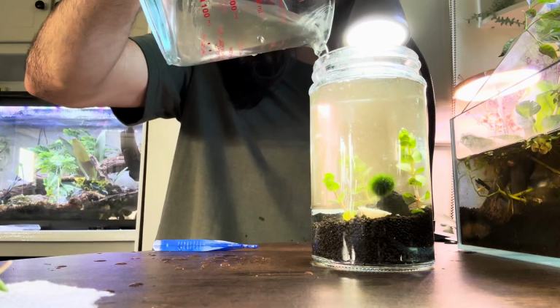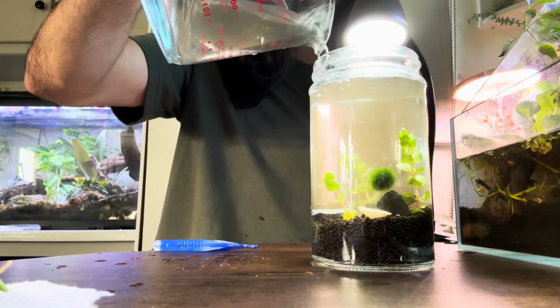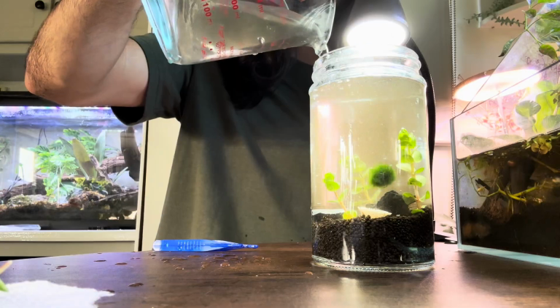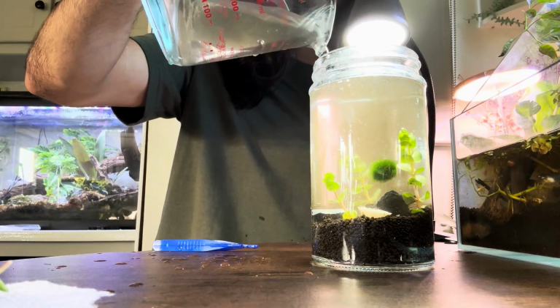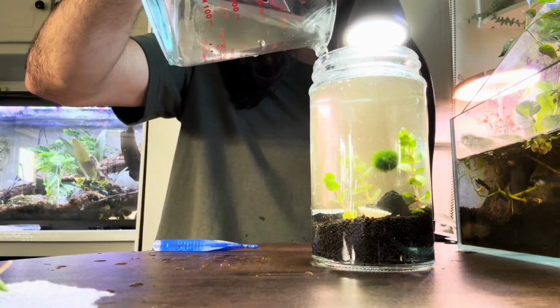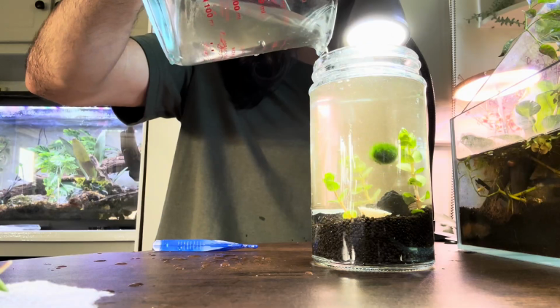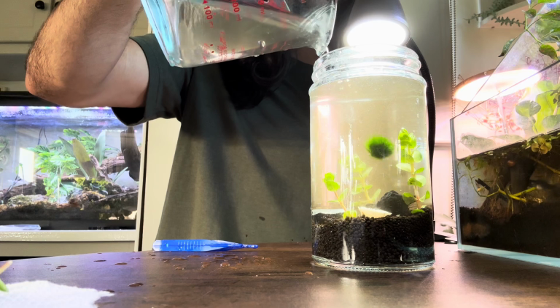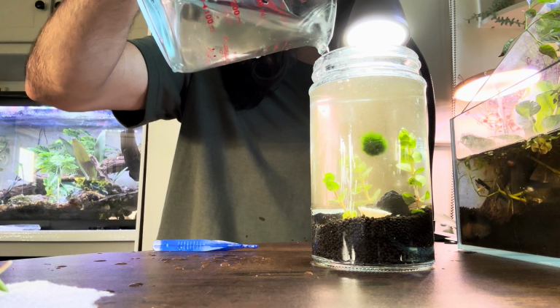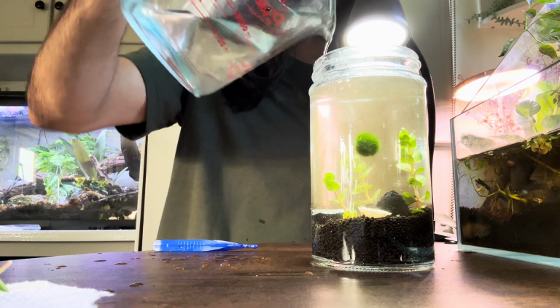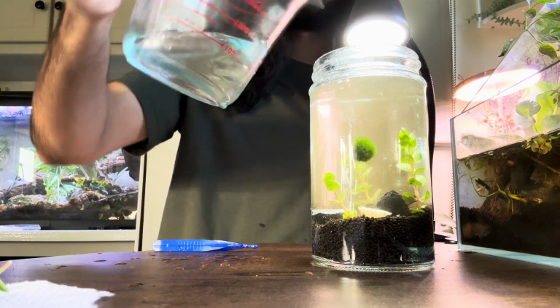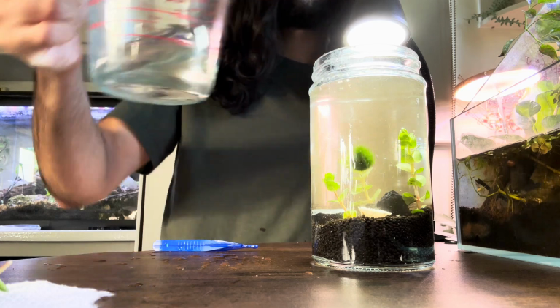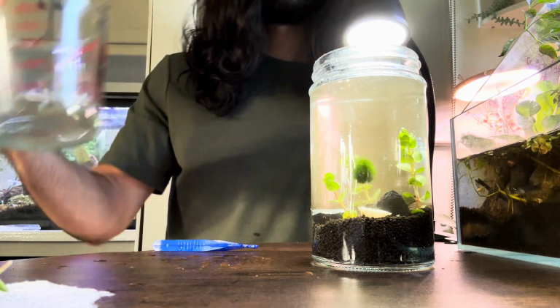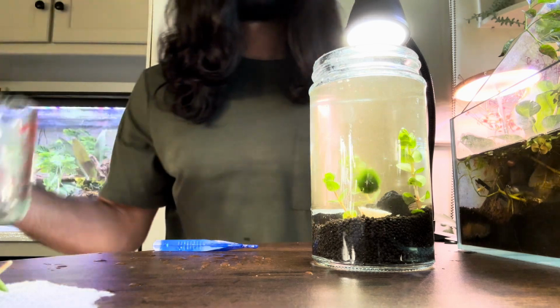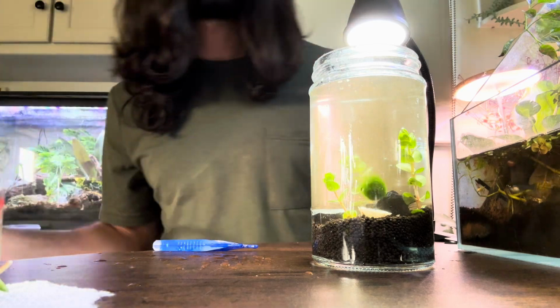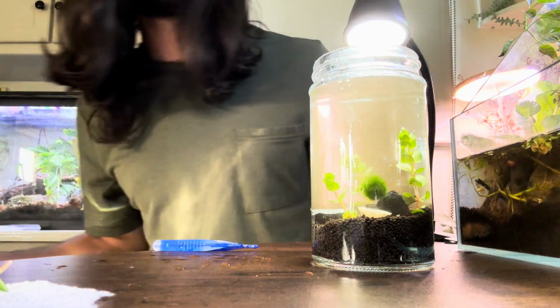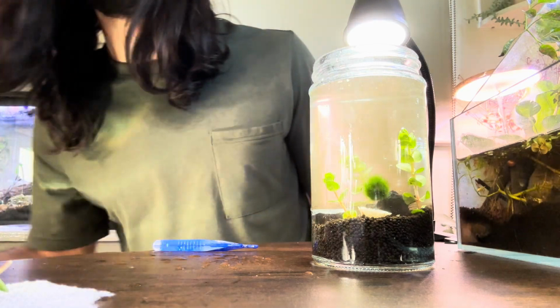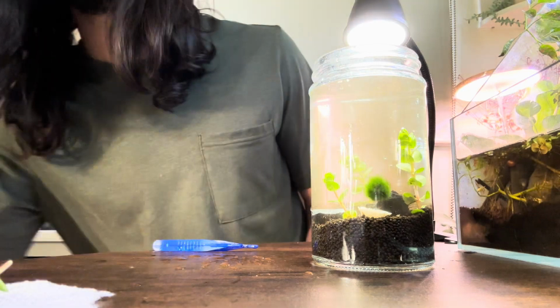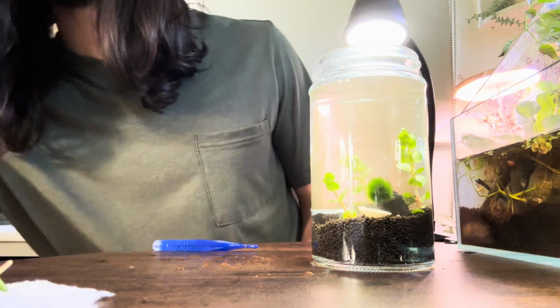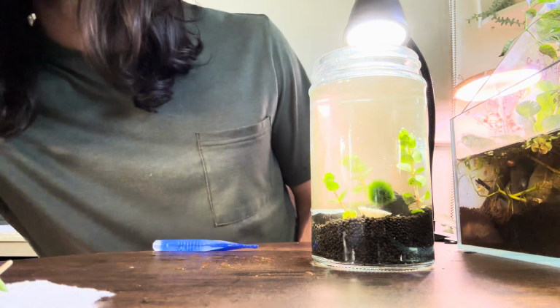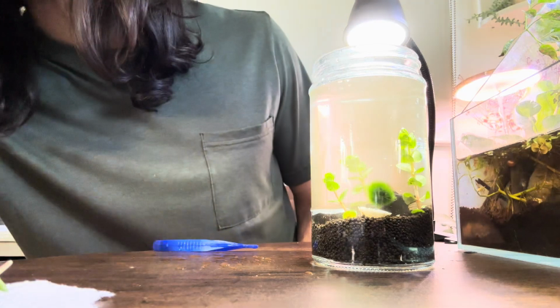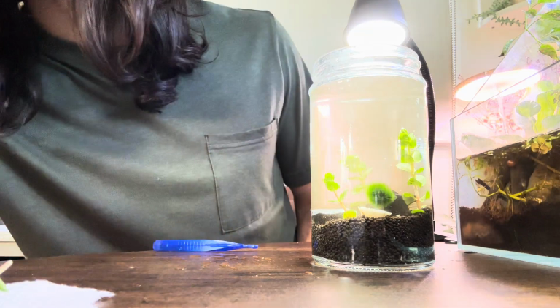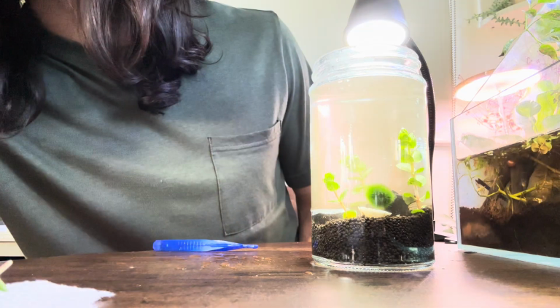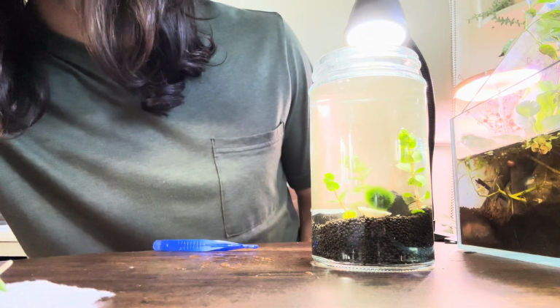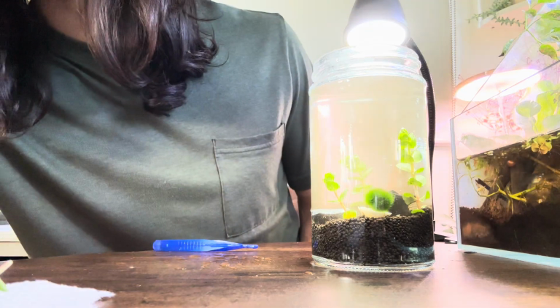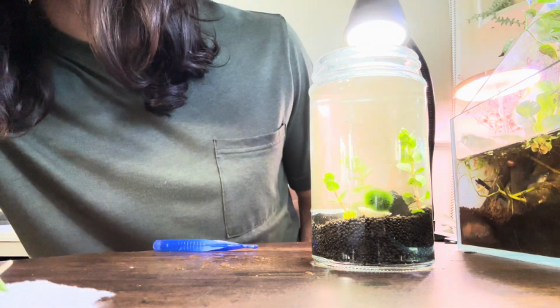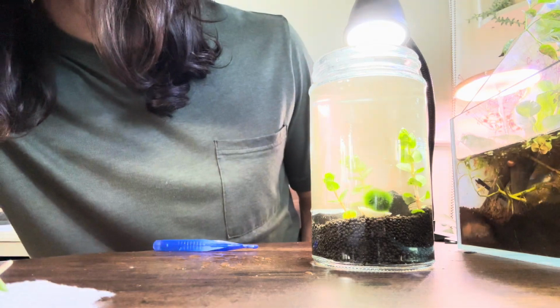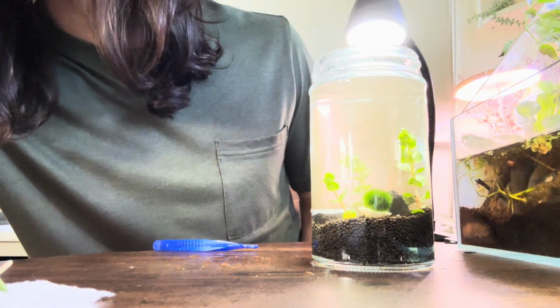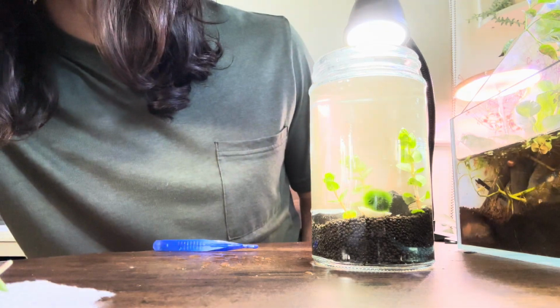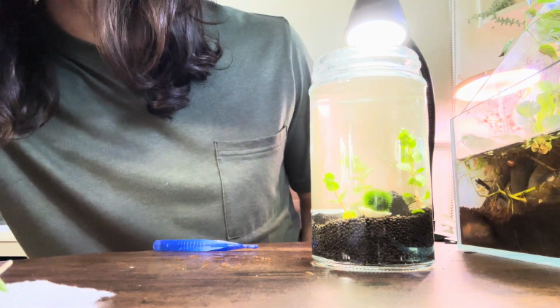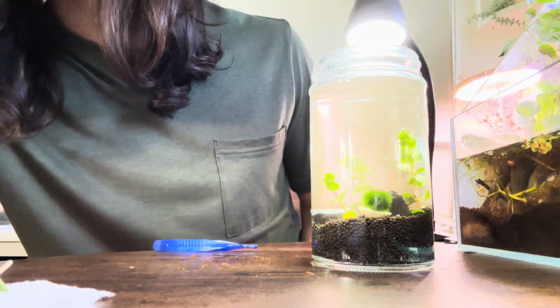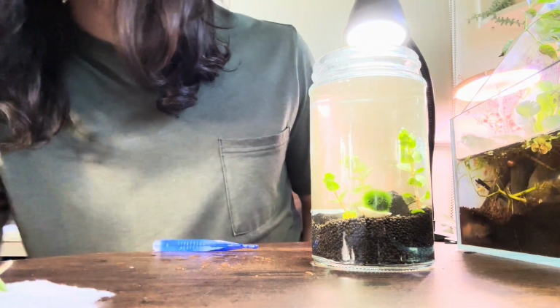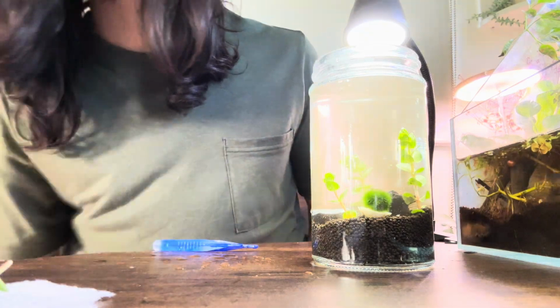After this, go ahead and top off the system with the remaining water. Be careful to not send everything flying inside.